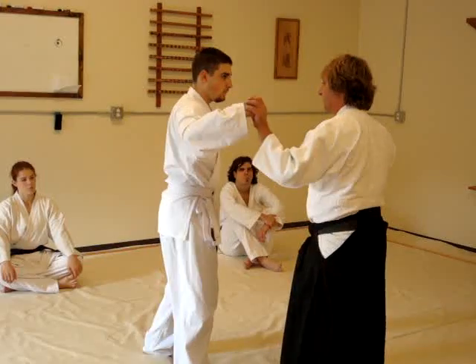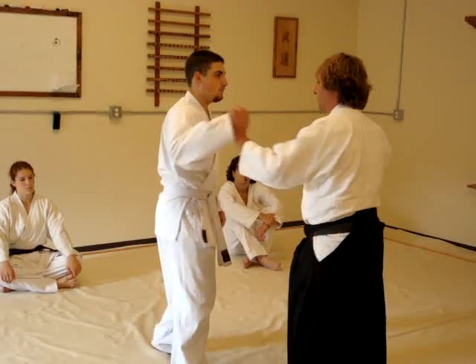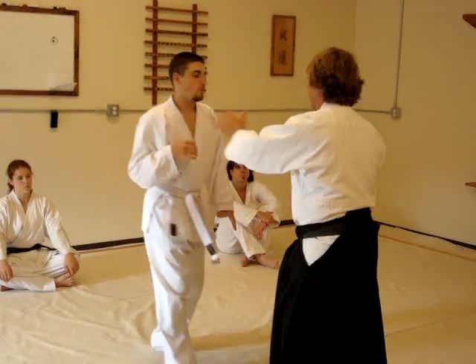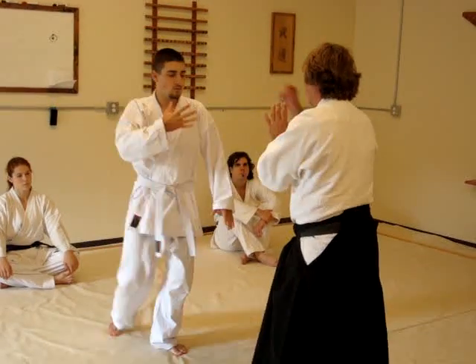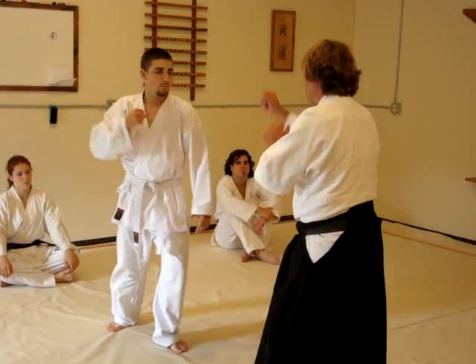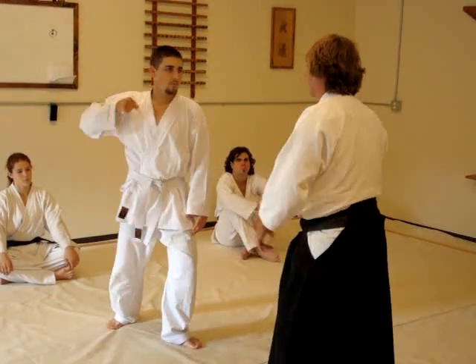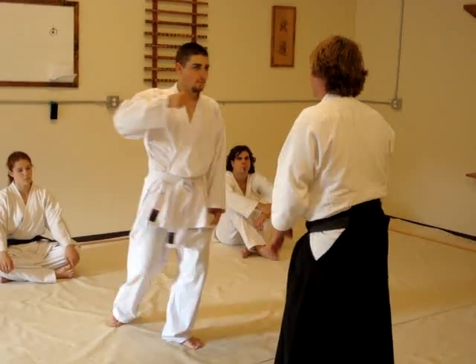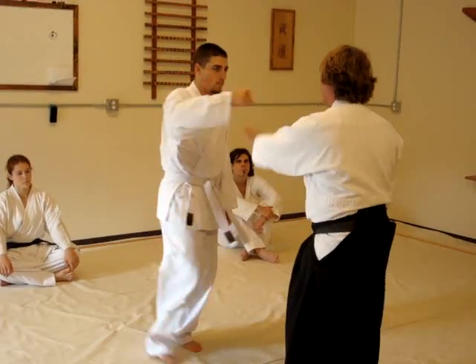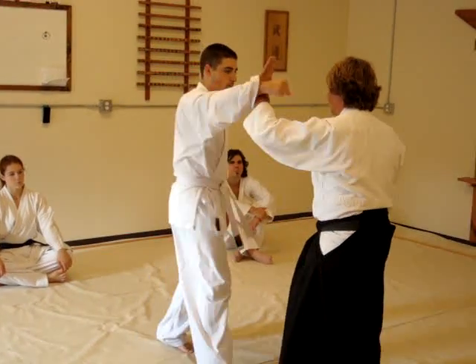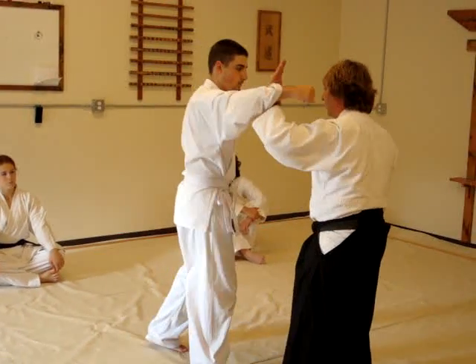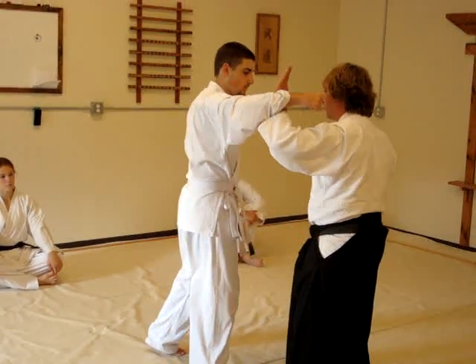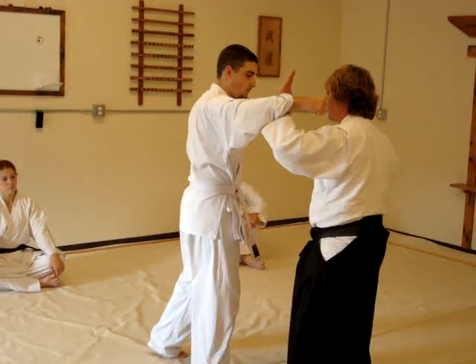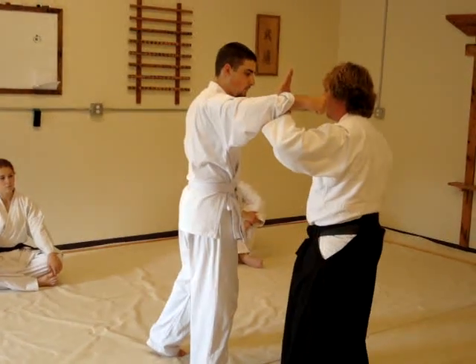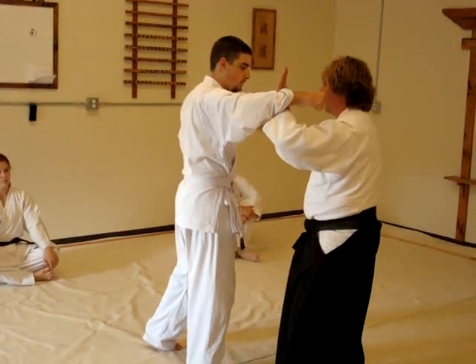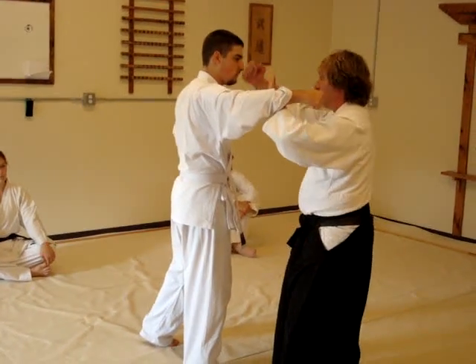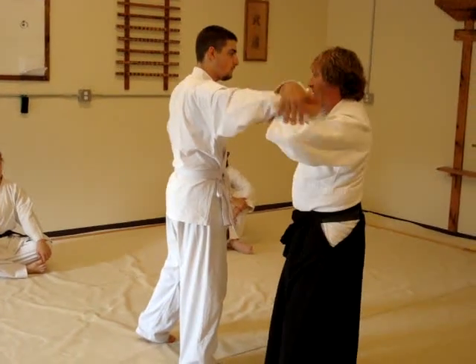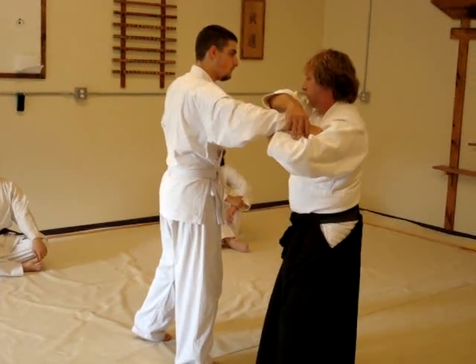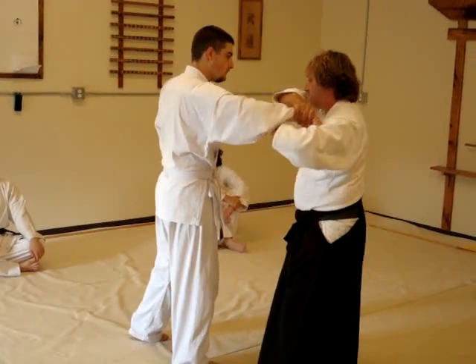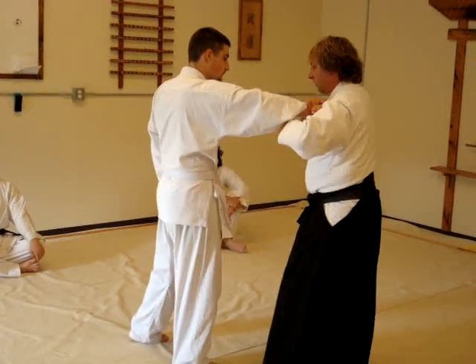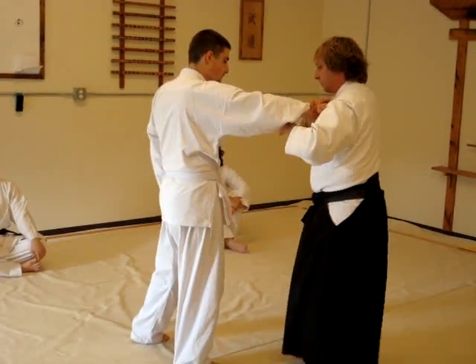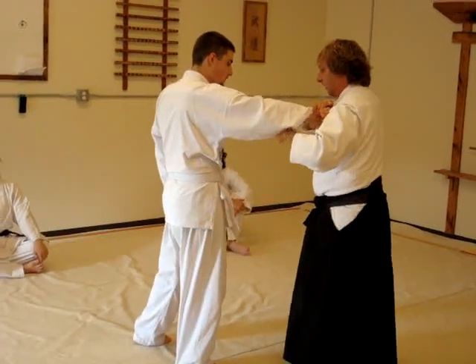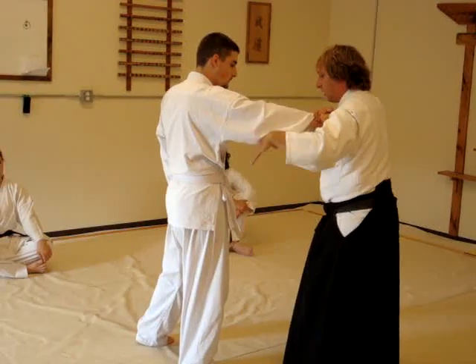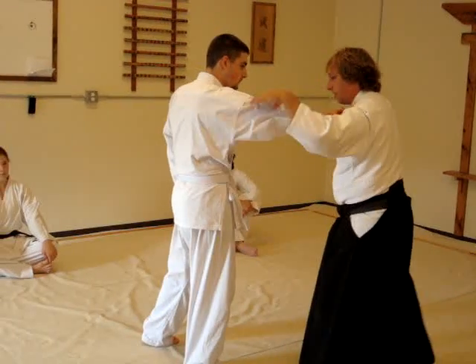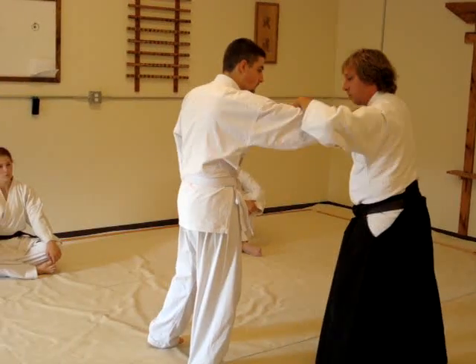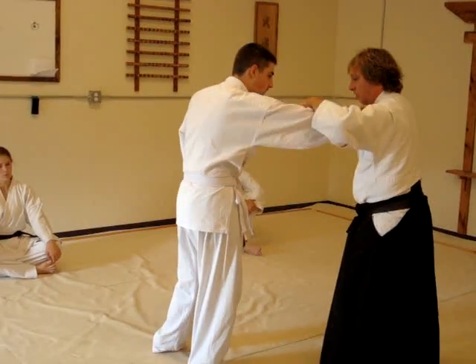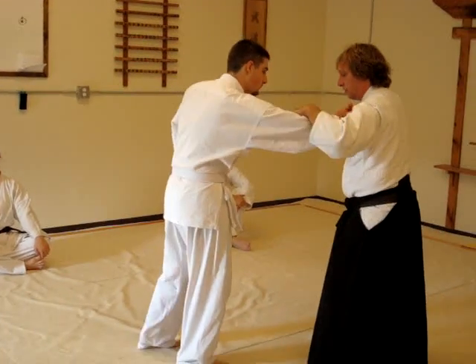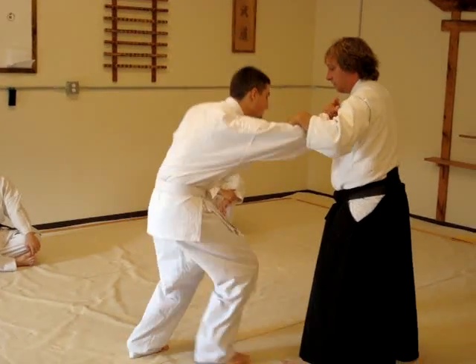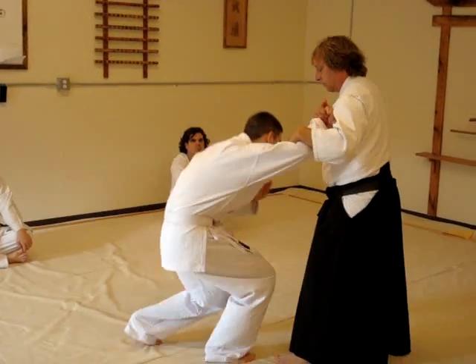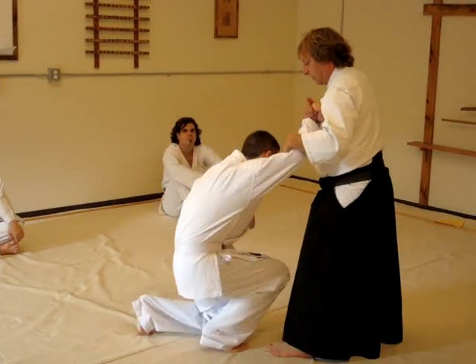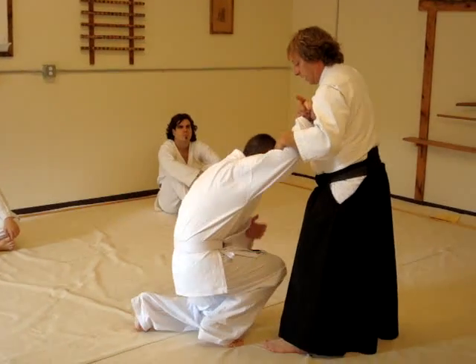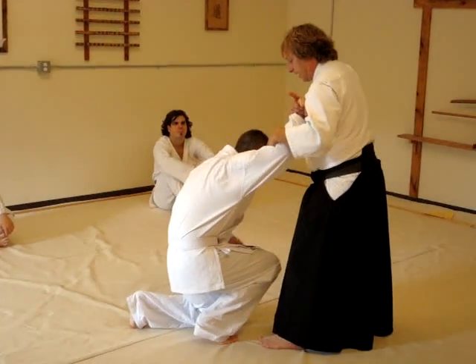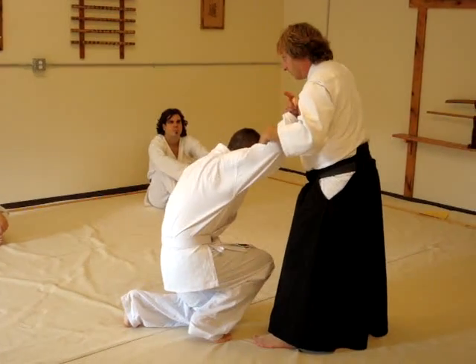Straight punch, right to the face. Roll it, and down.